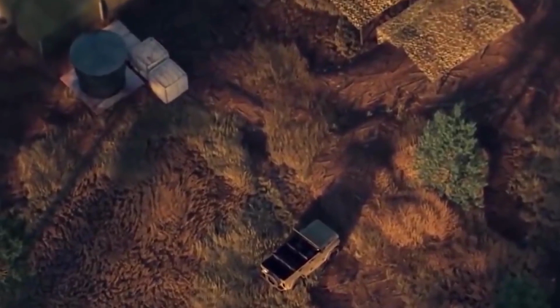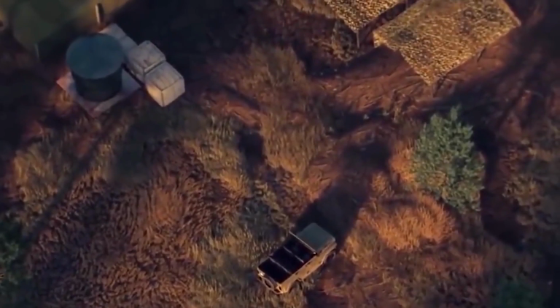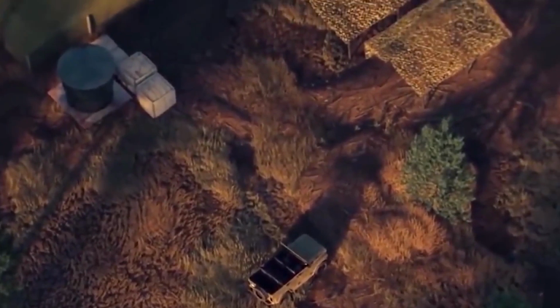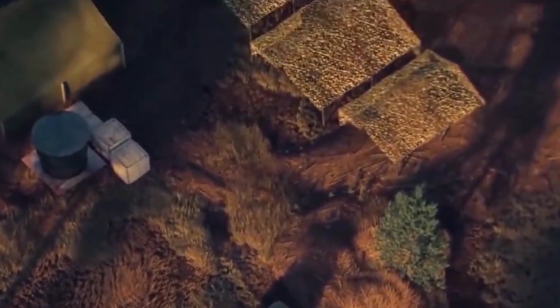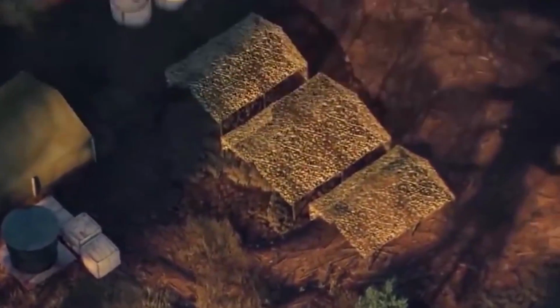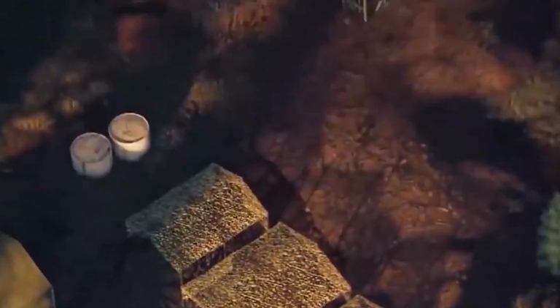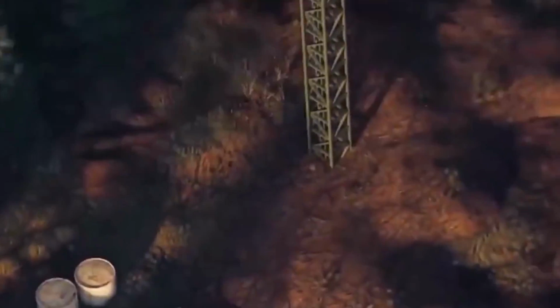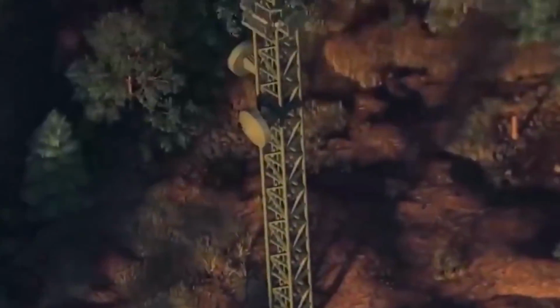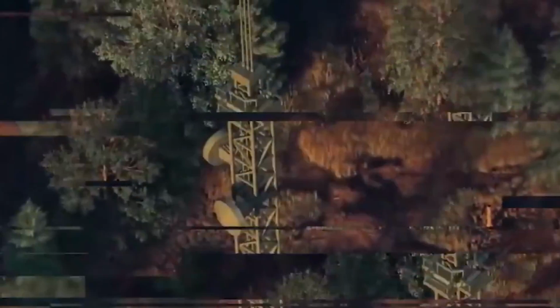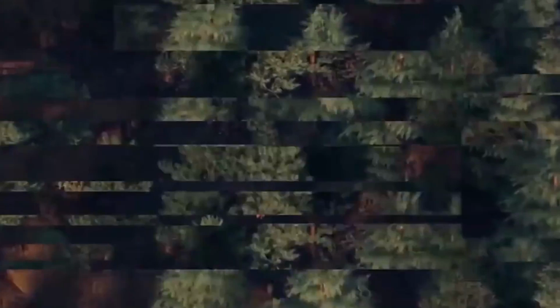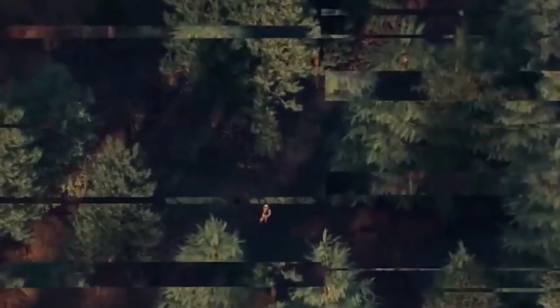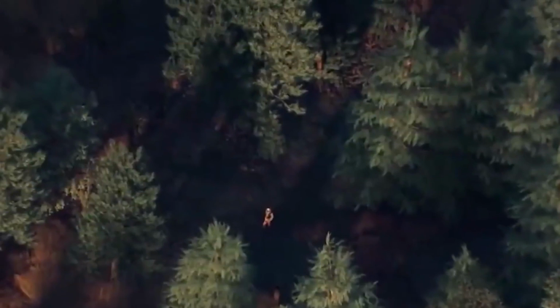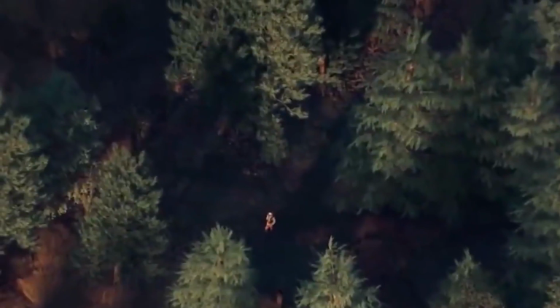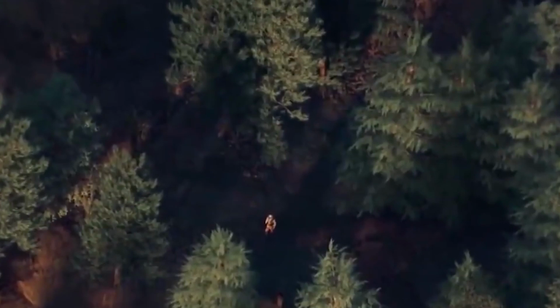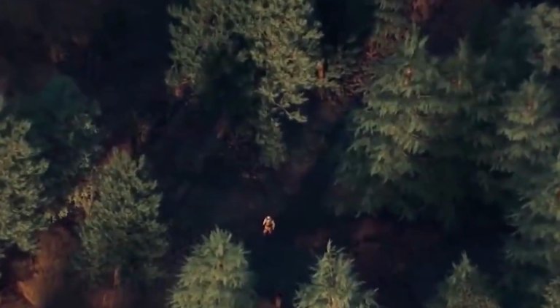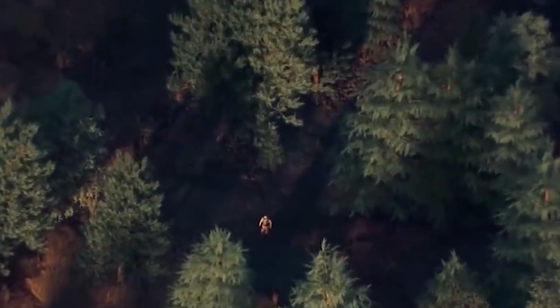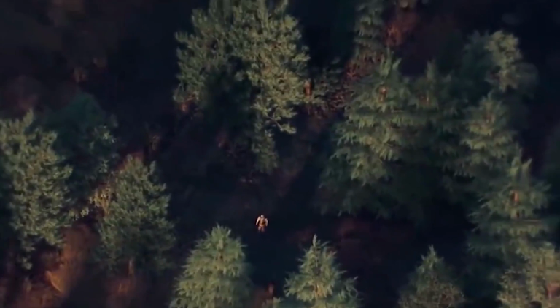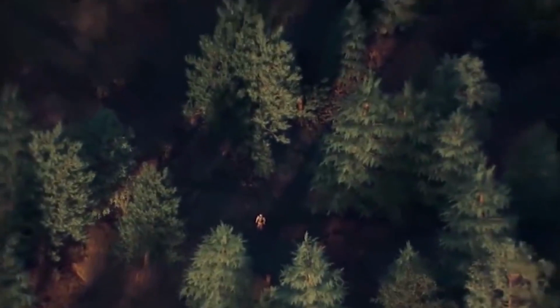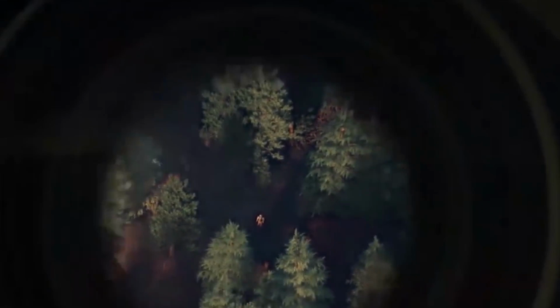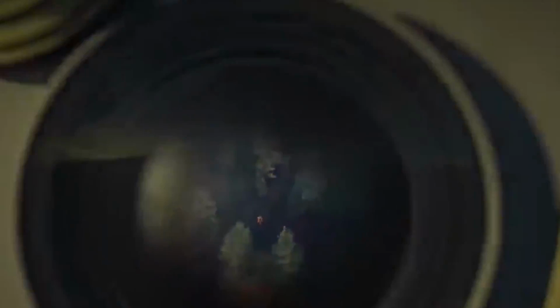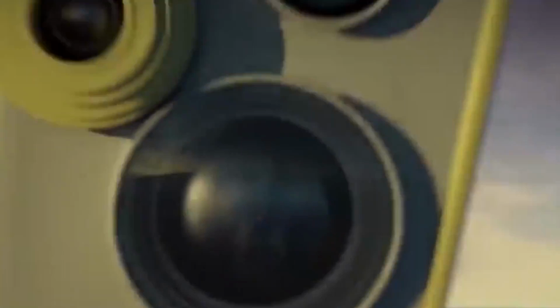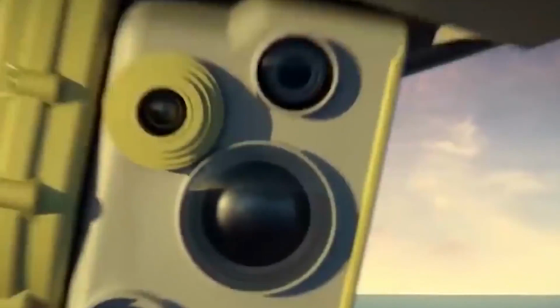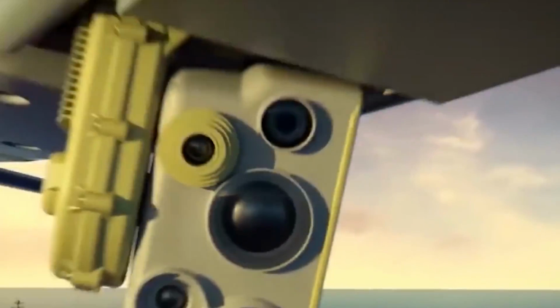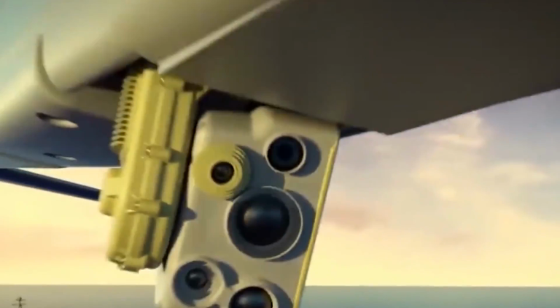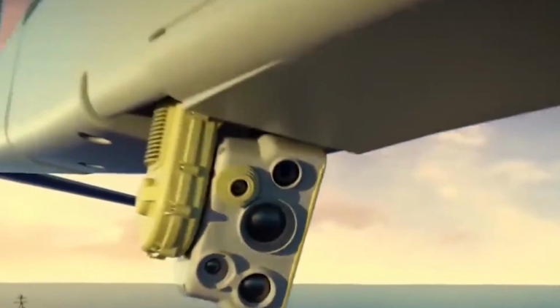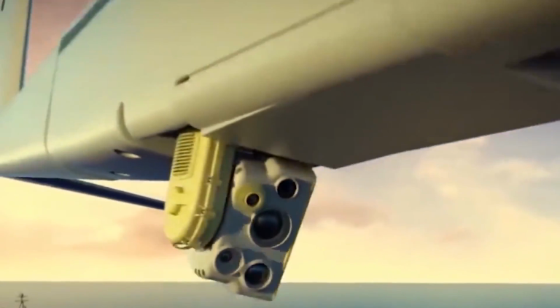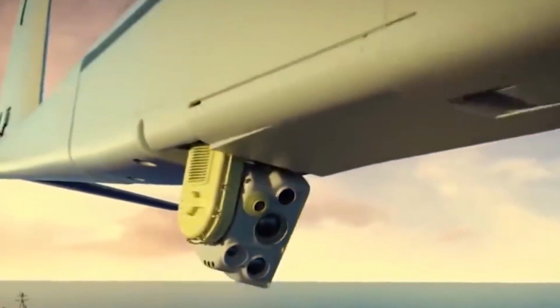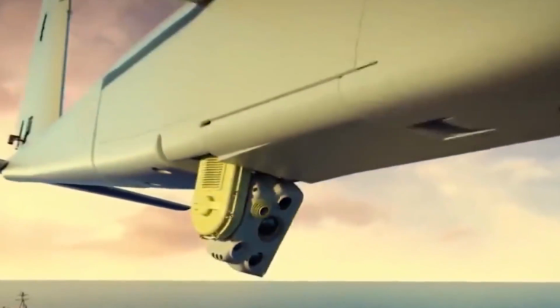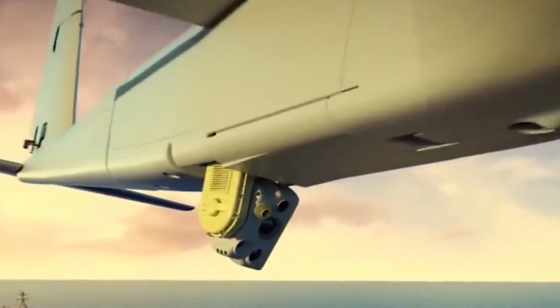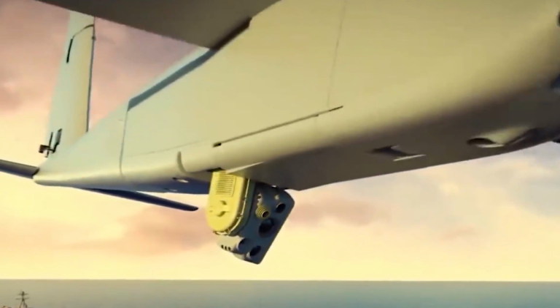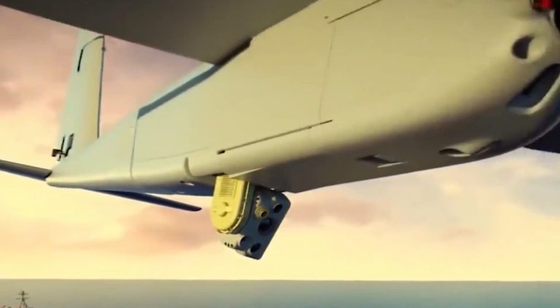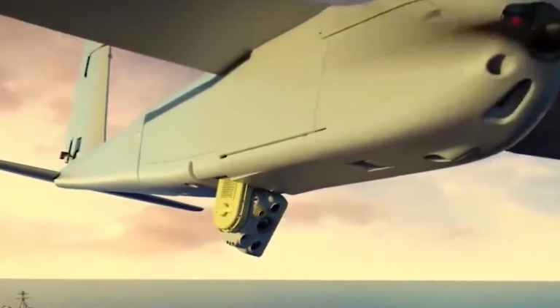That's it for today's video. Let me know what you think of the drone automation concept — do you think we're ready for it yet?